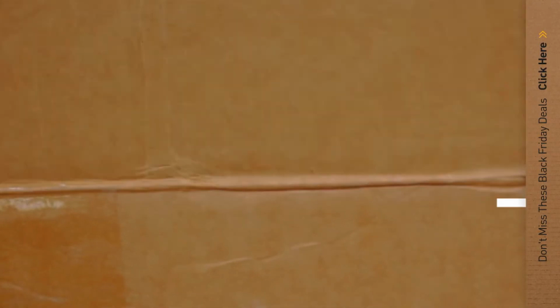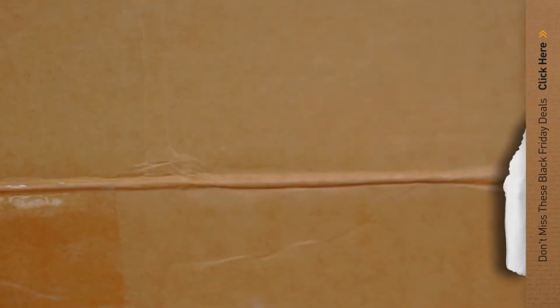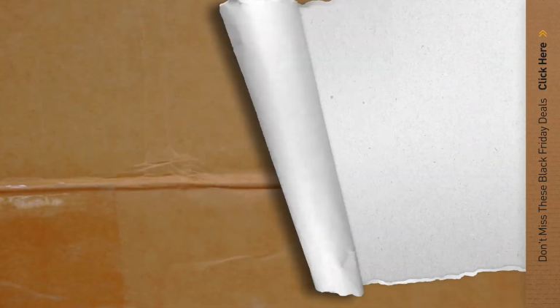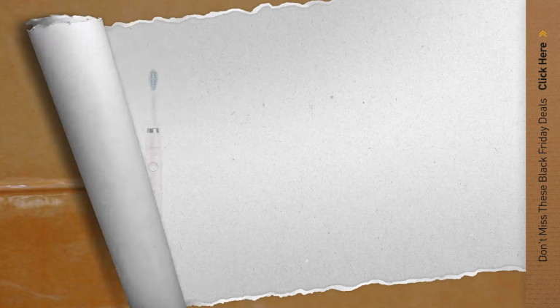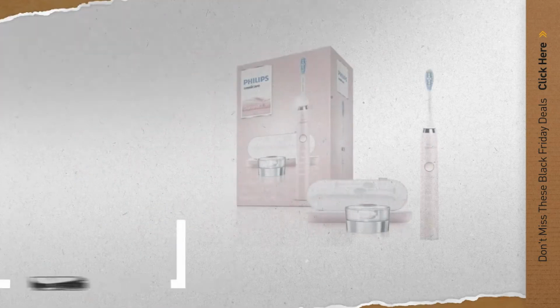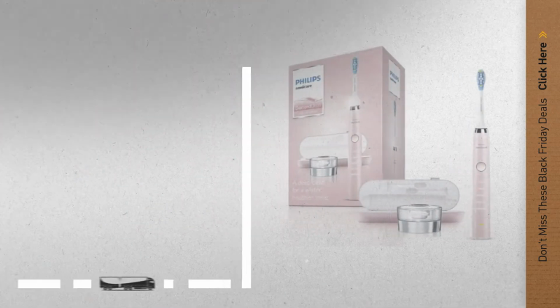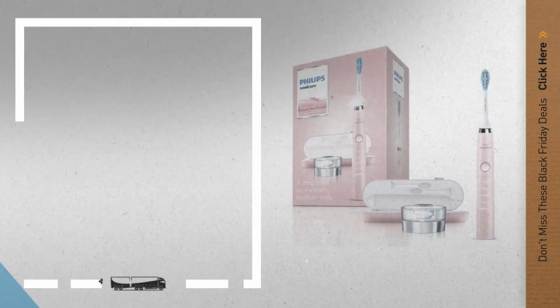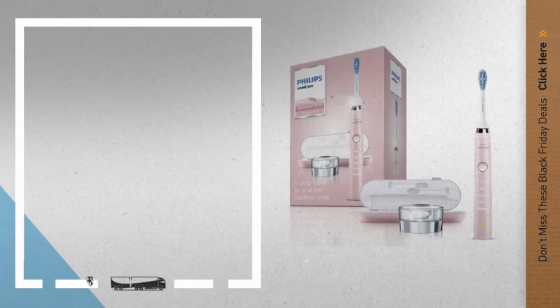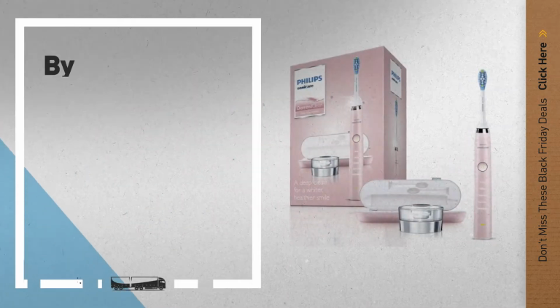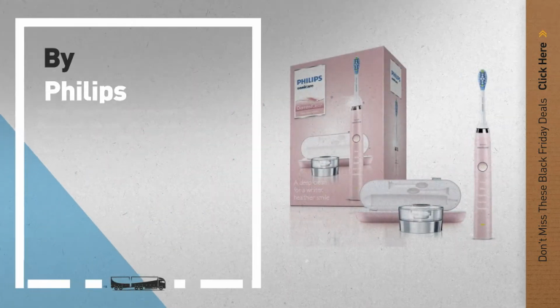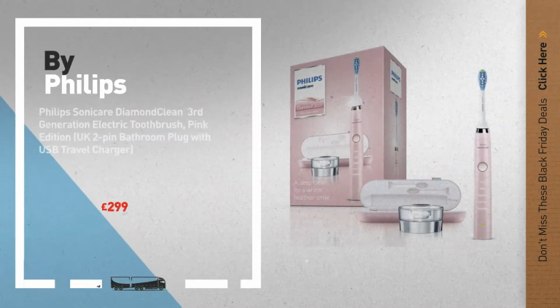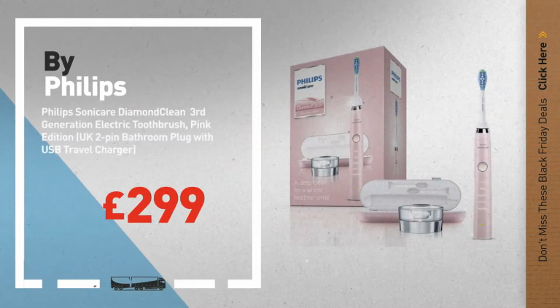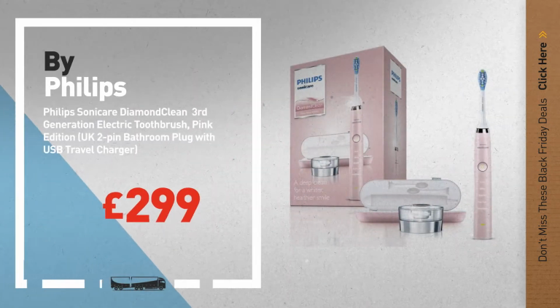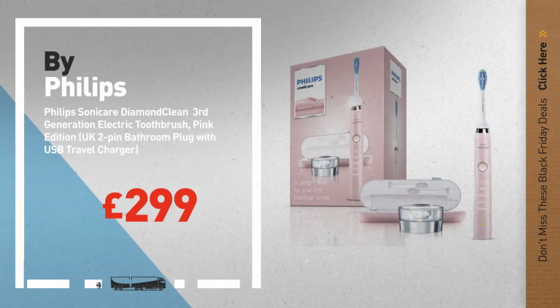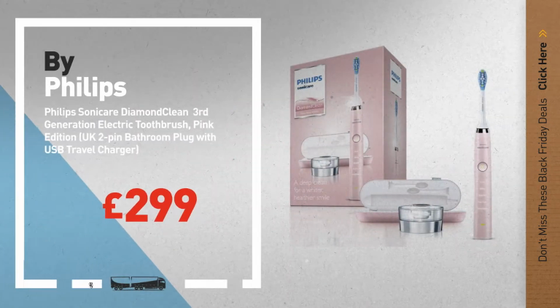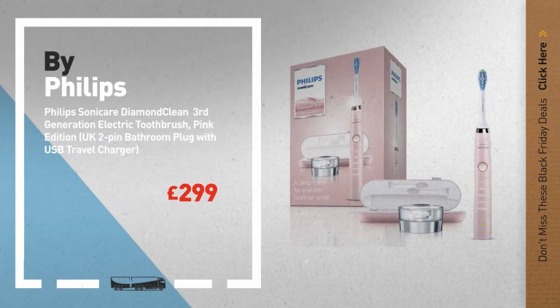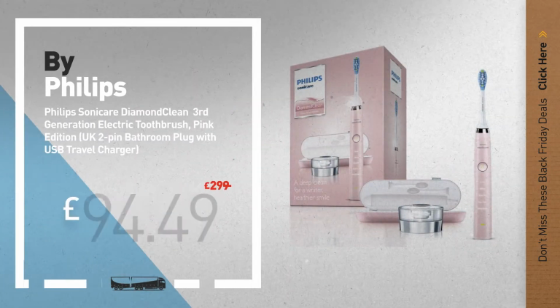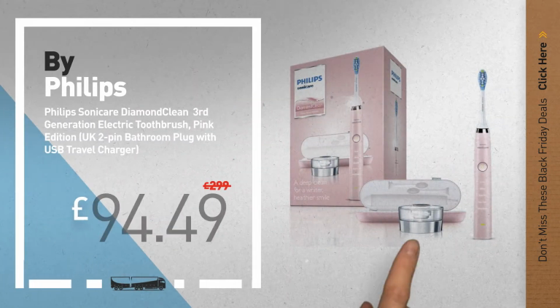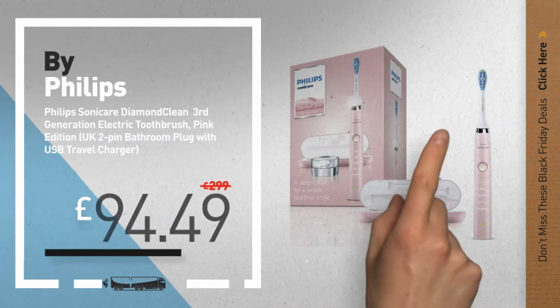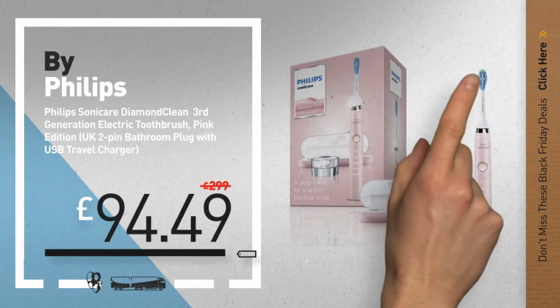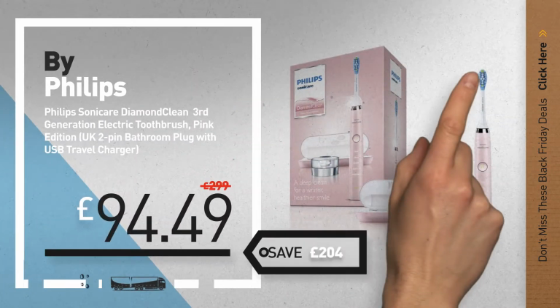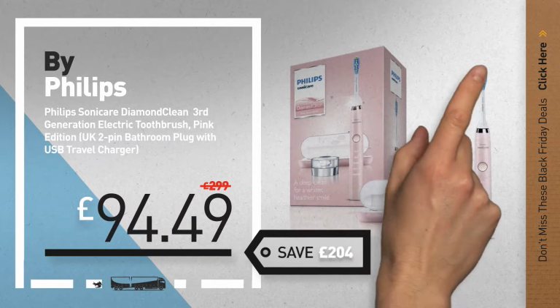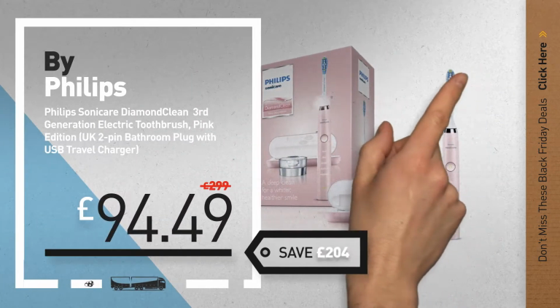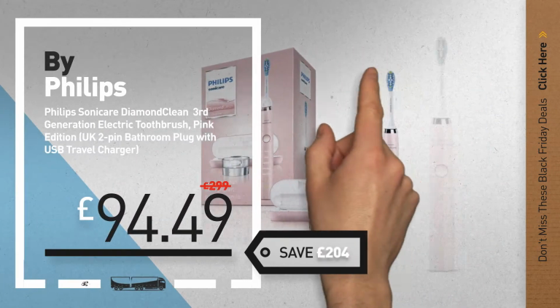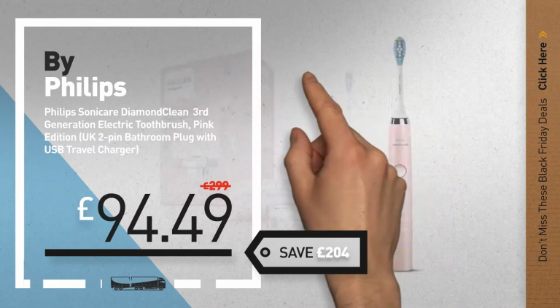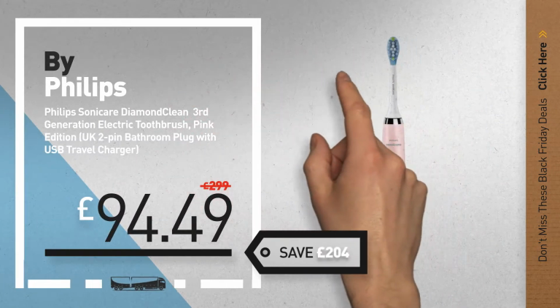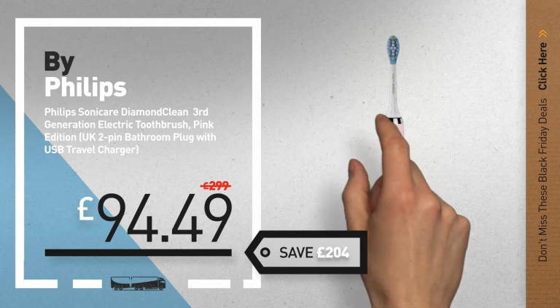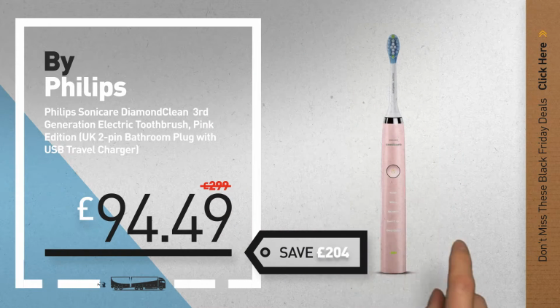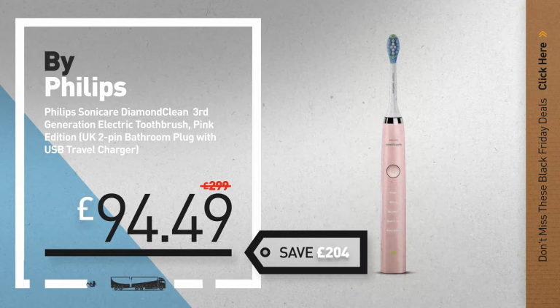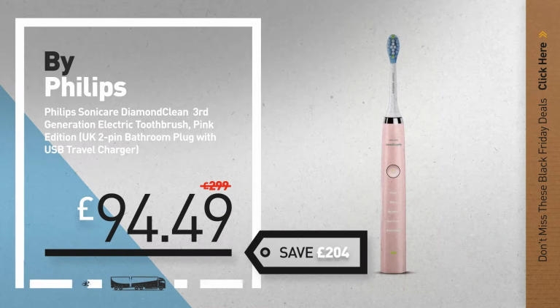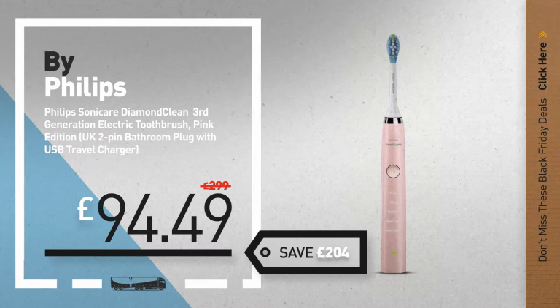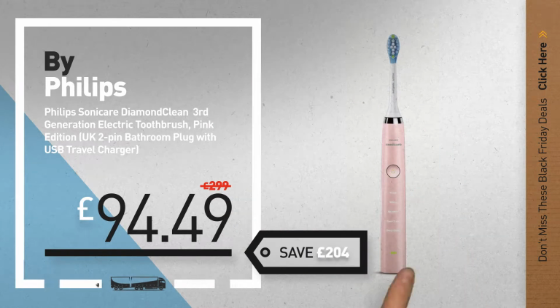Number 1 by Philips. Our redditor choice, now only at £94.49.